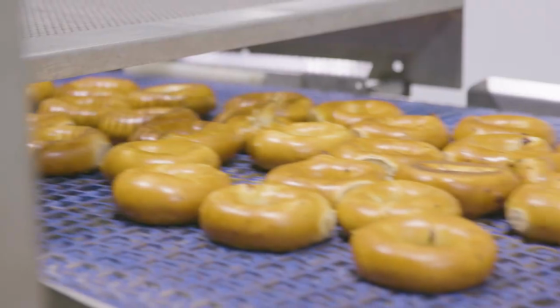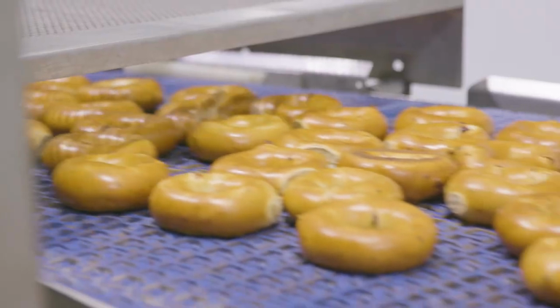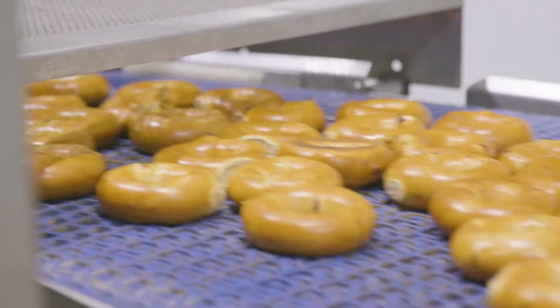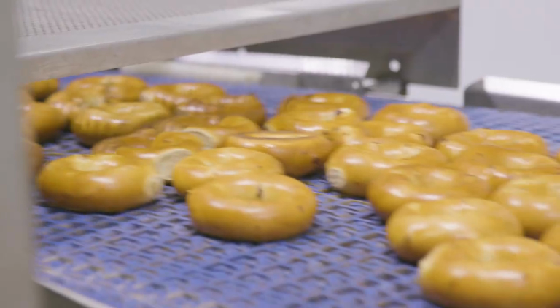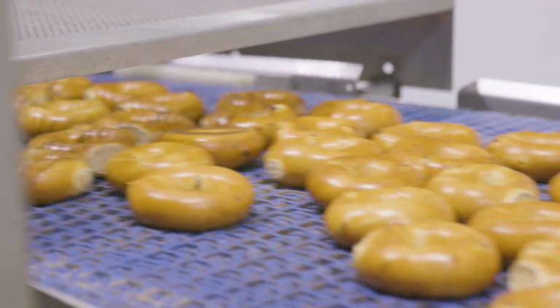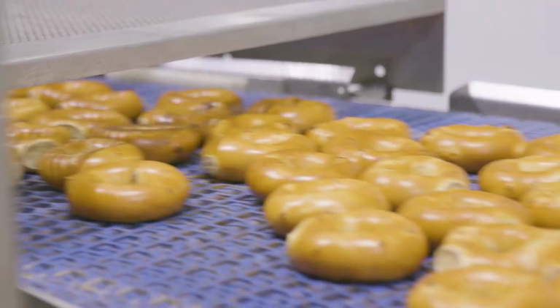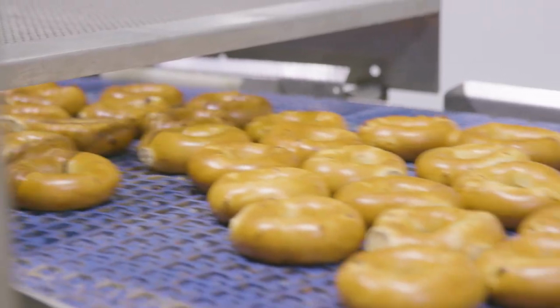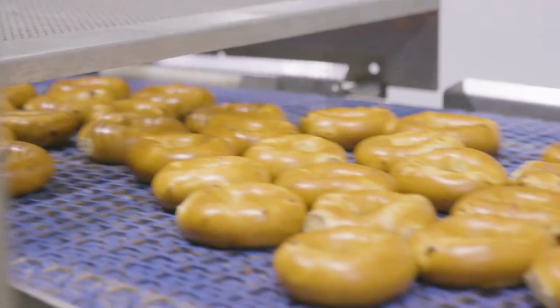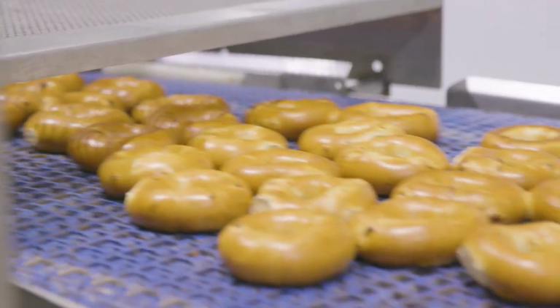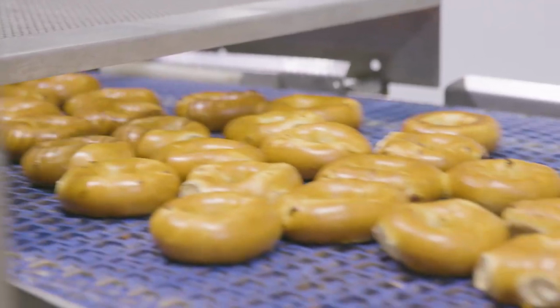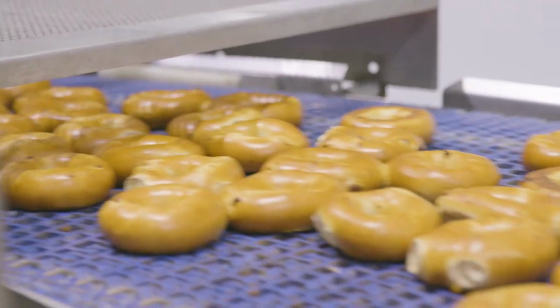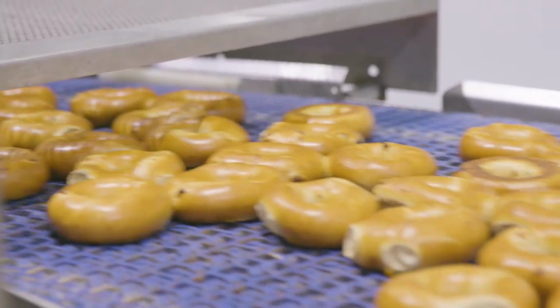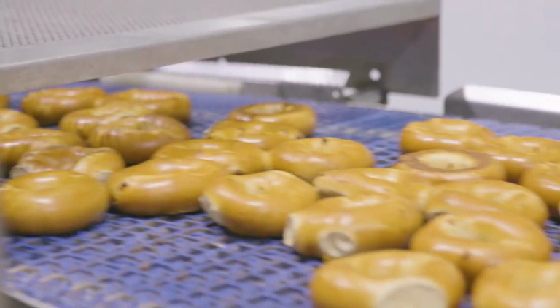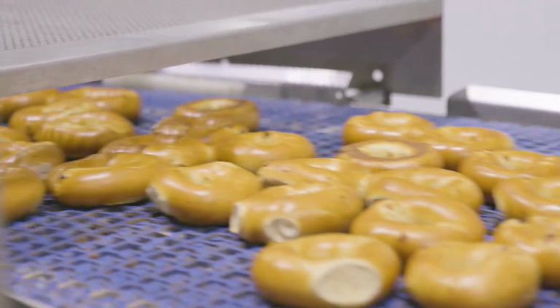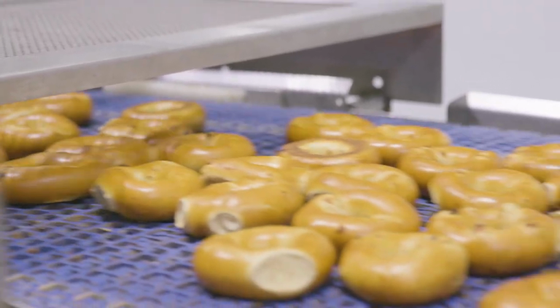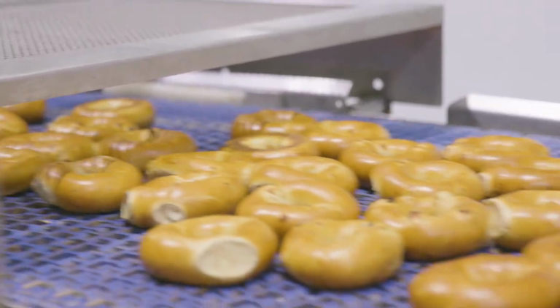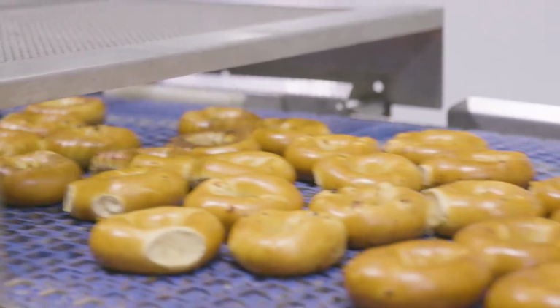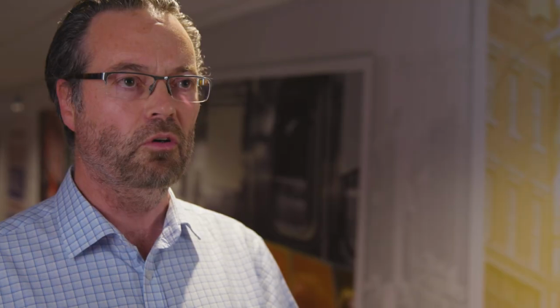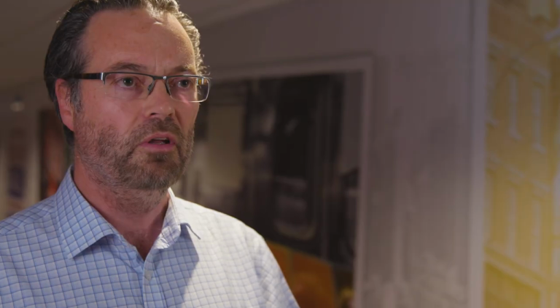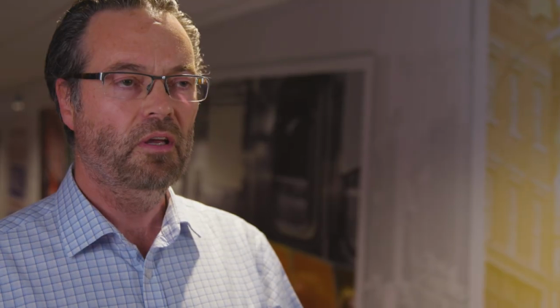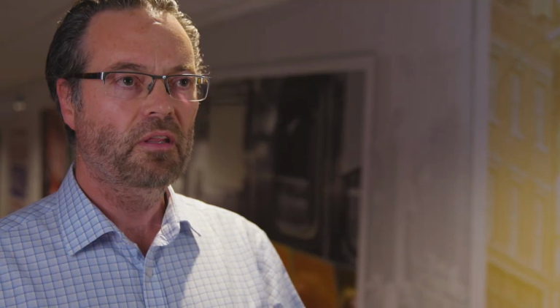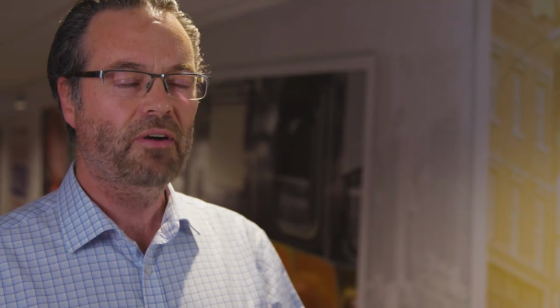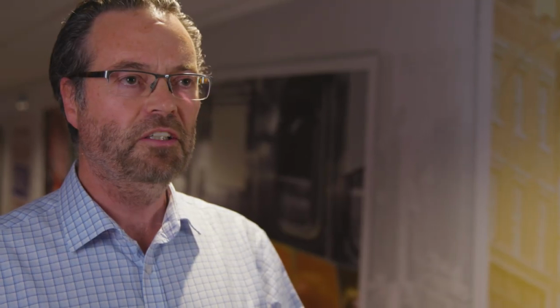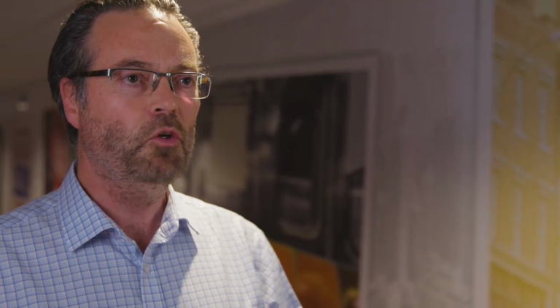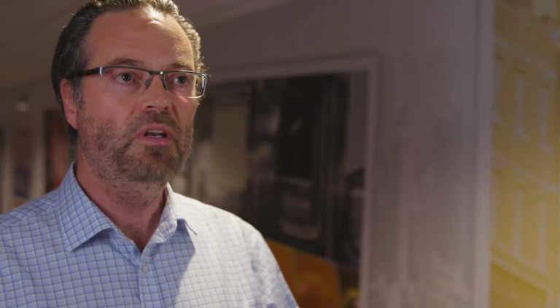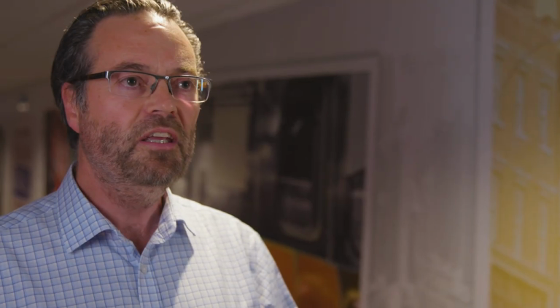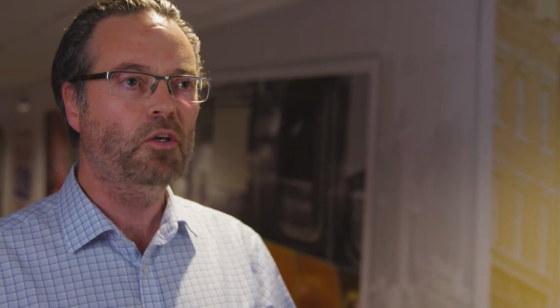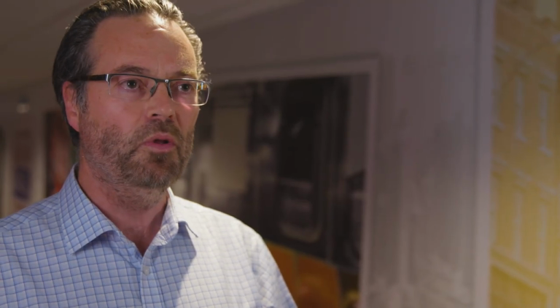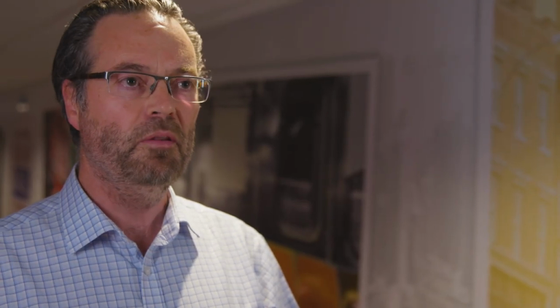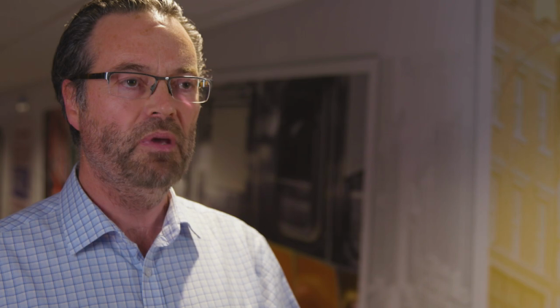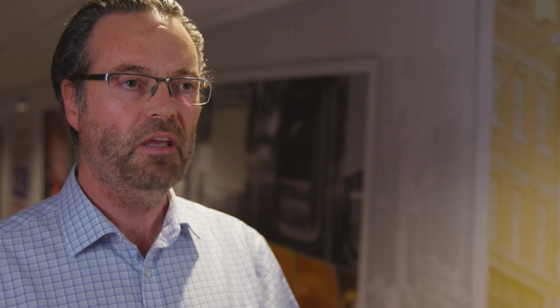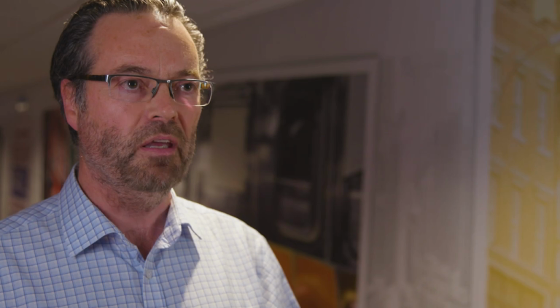We love bagels so much because they're not just a roll with a hole — they're actually unique within baking.